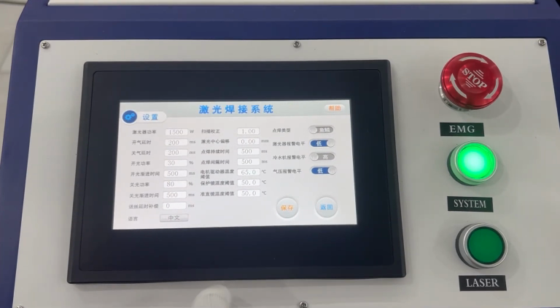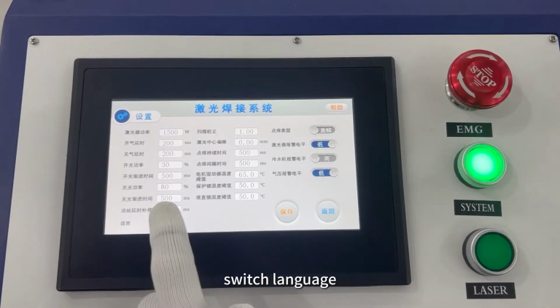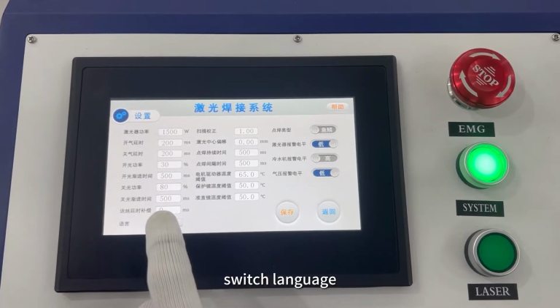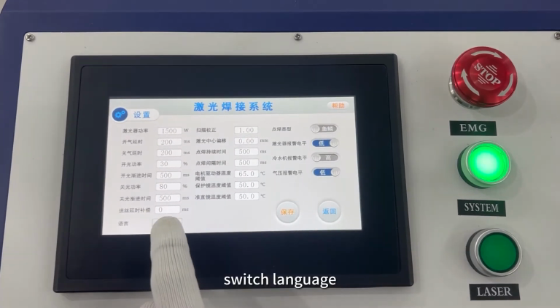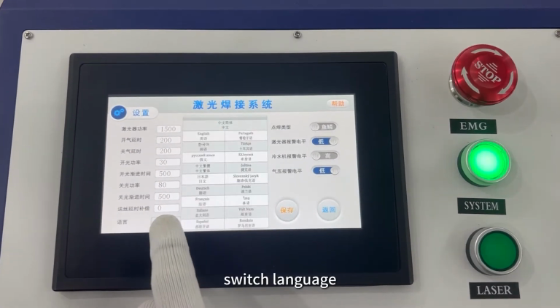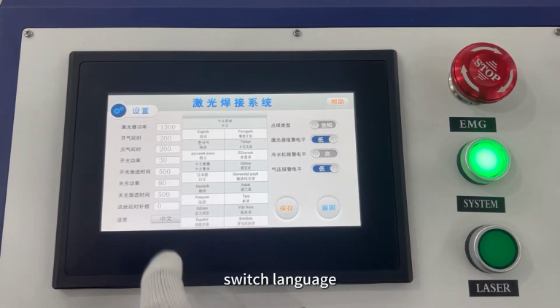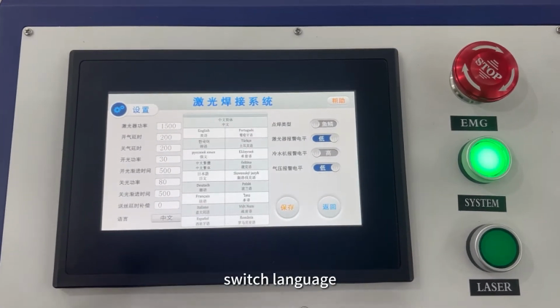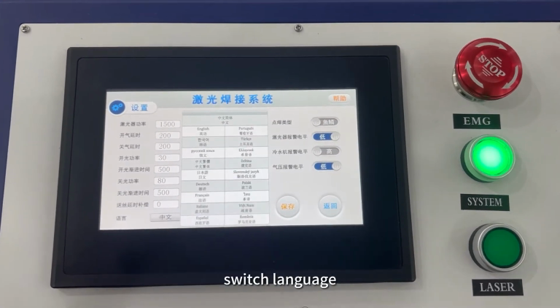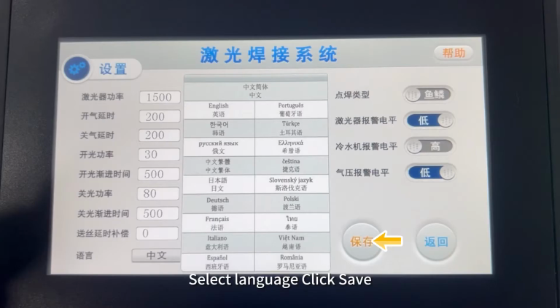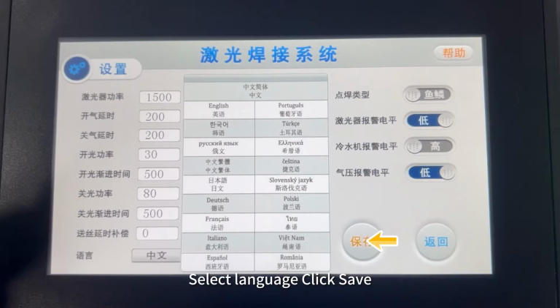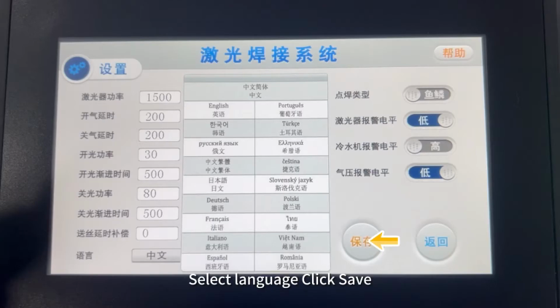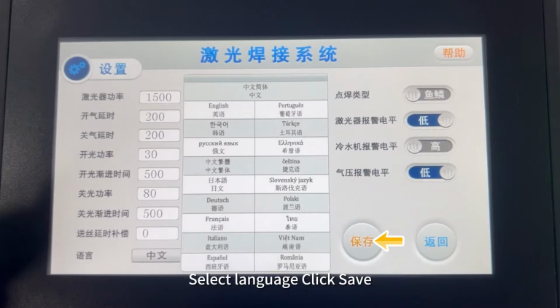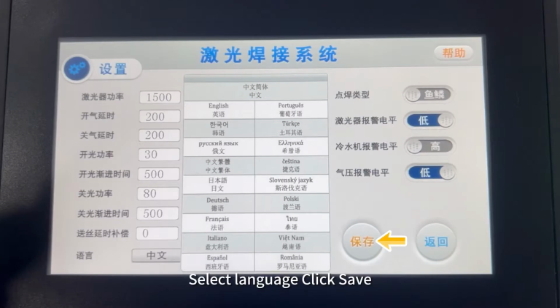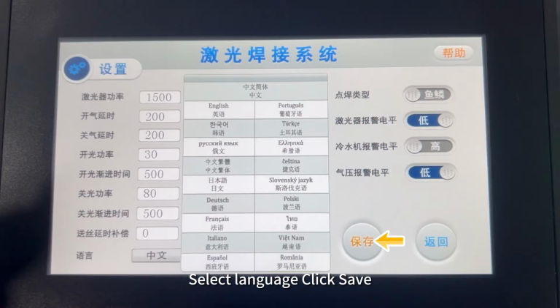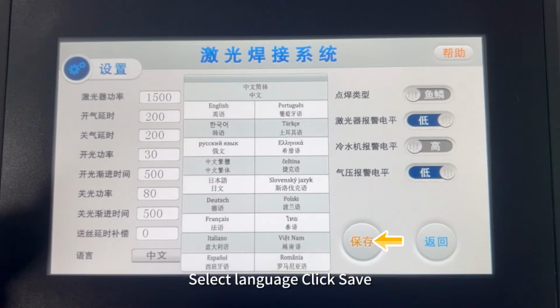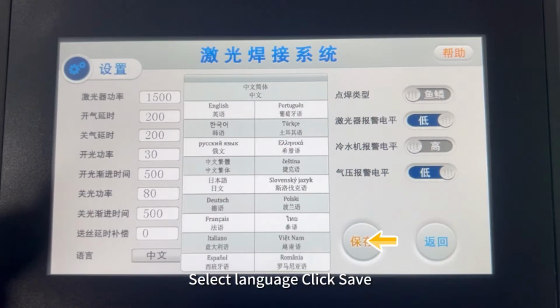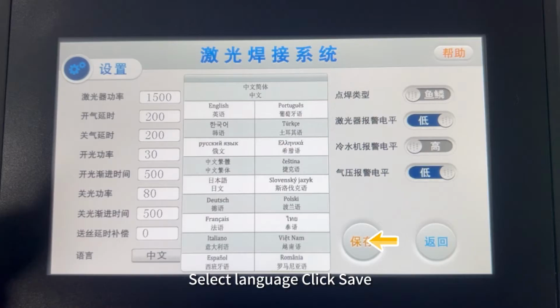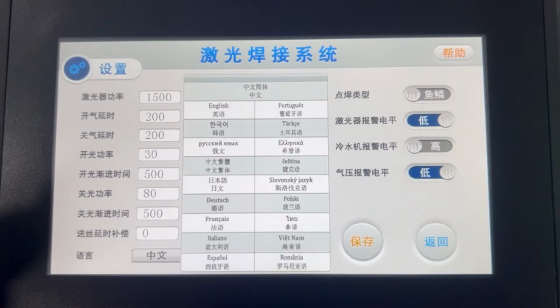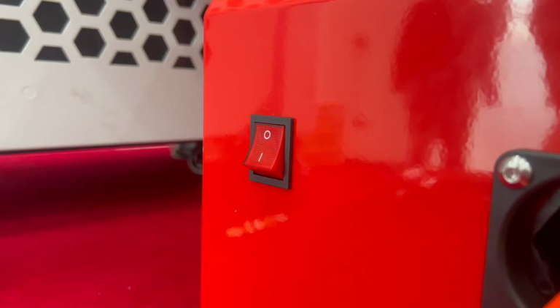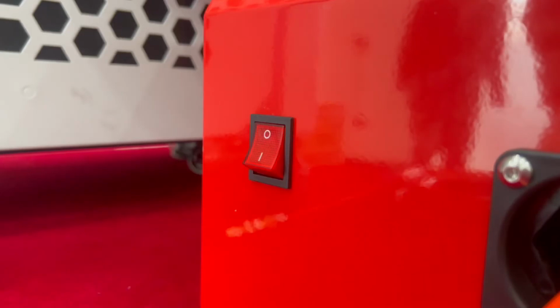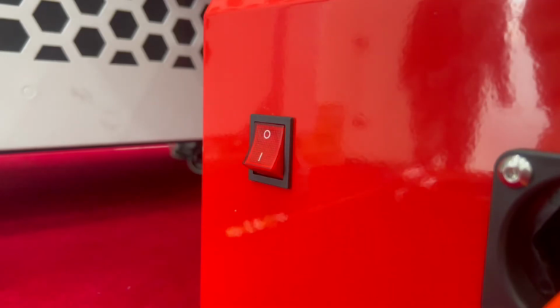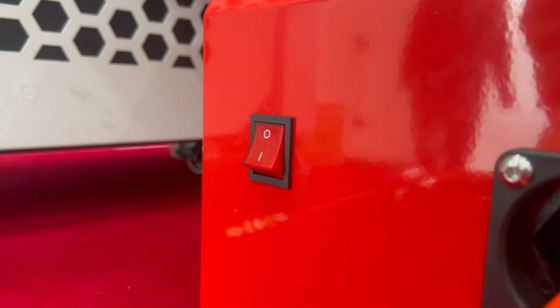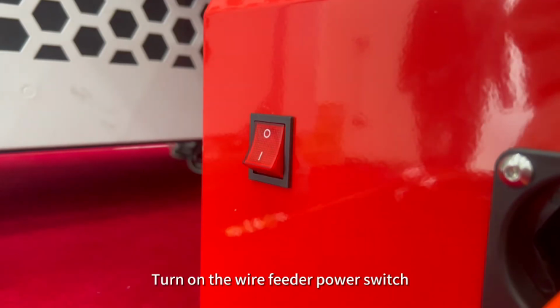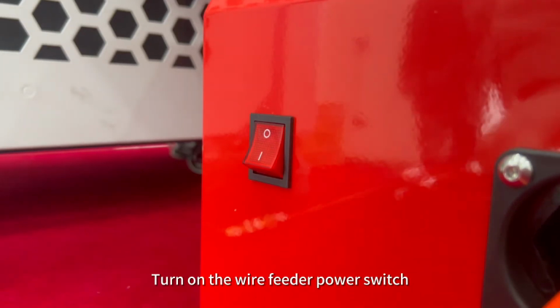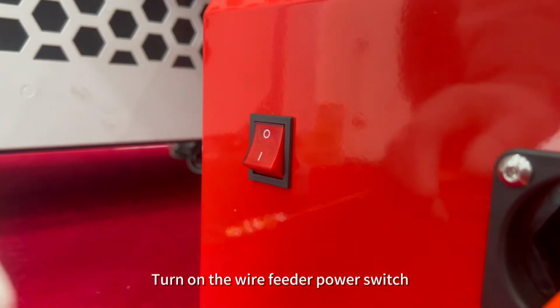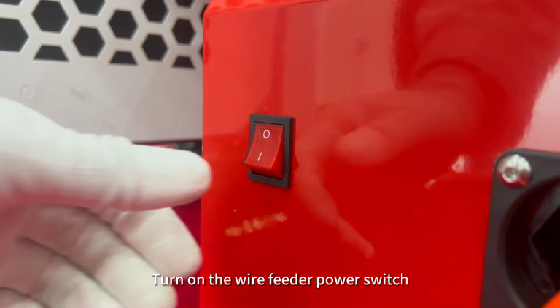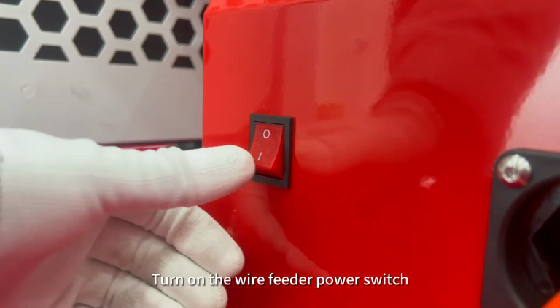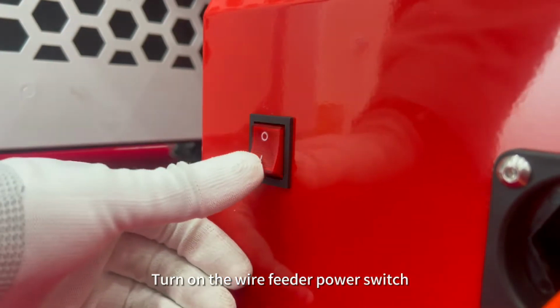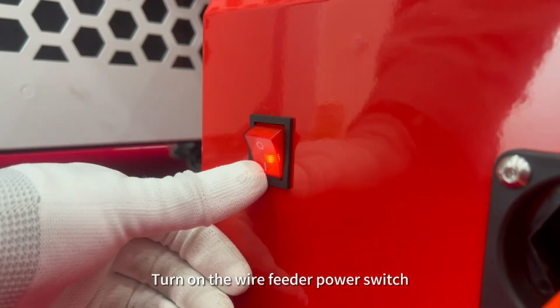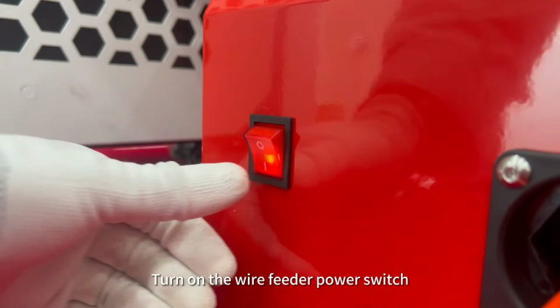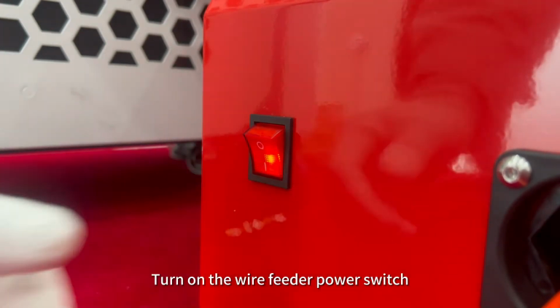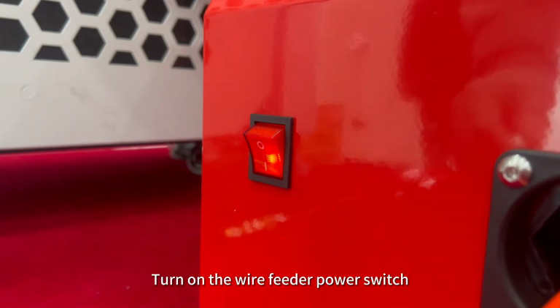Switch language, select language, click save. Turn on the wire feeder power switch.